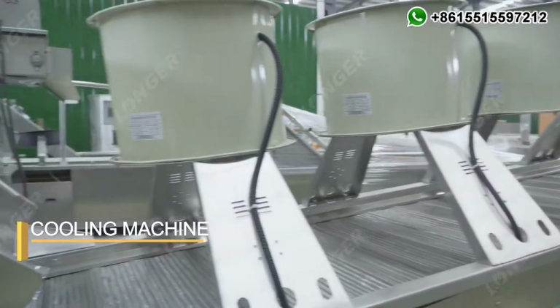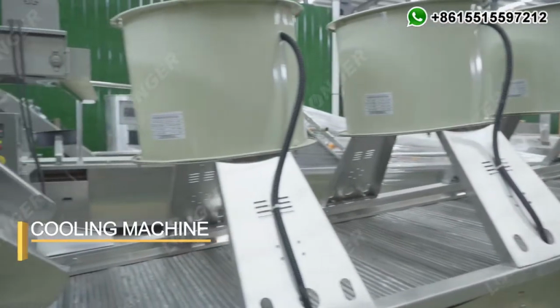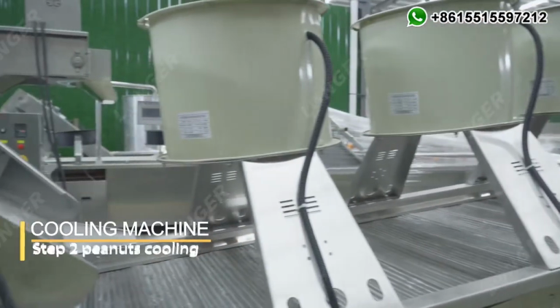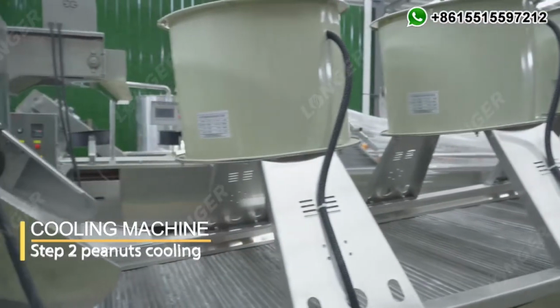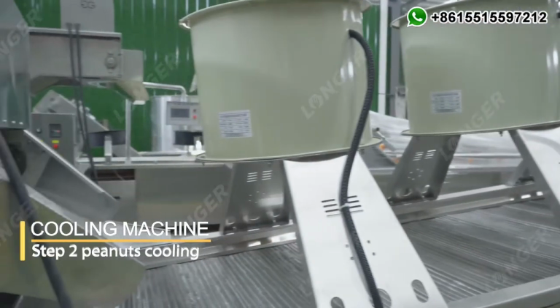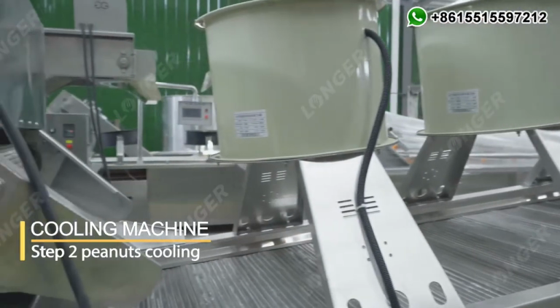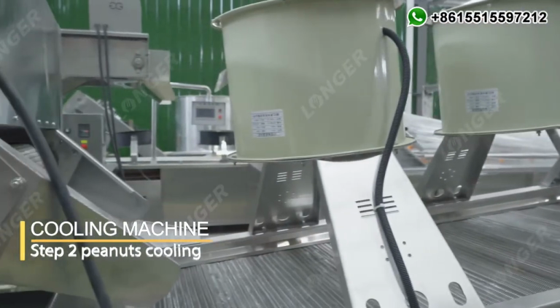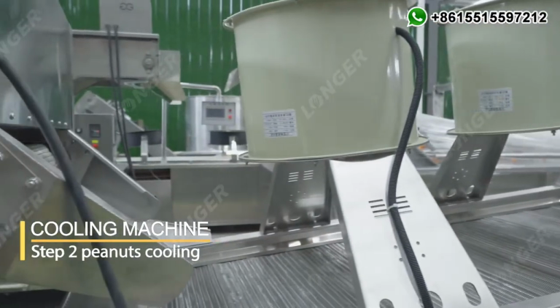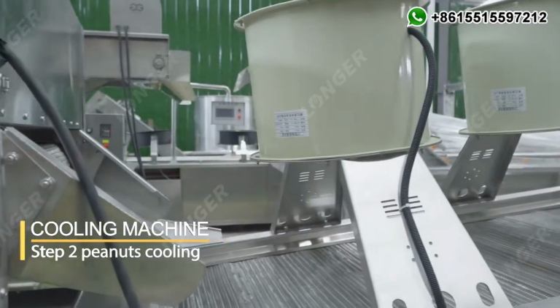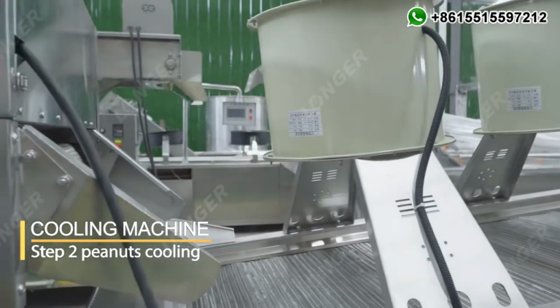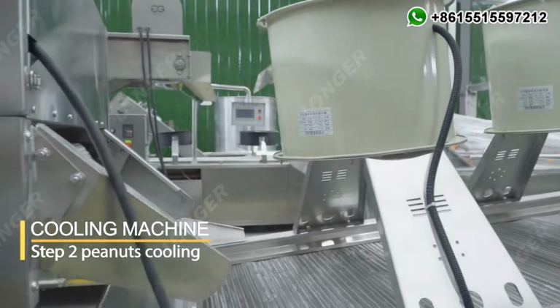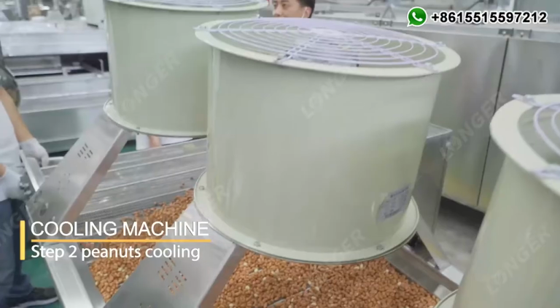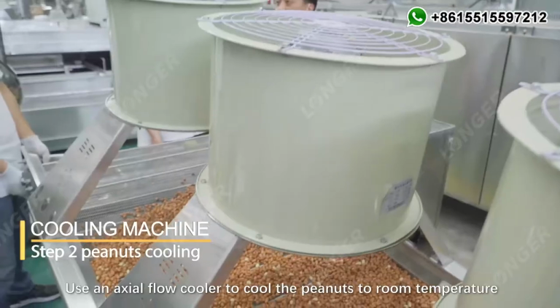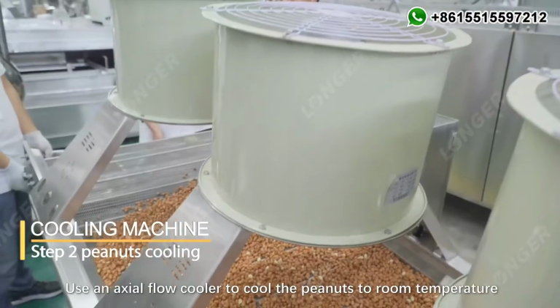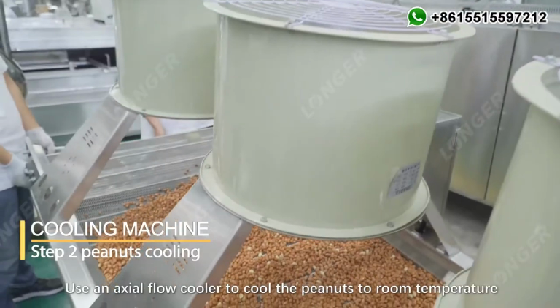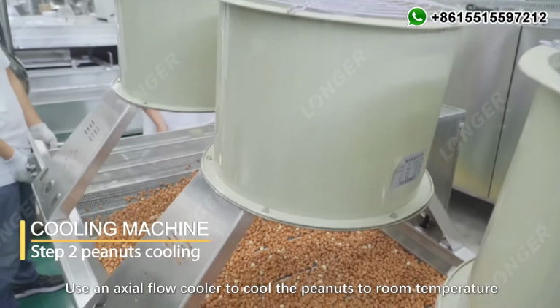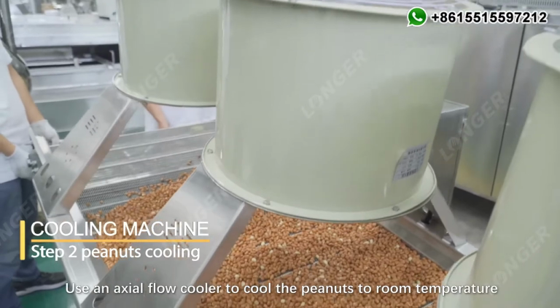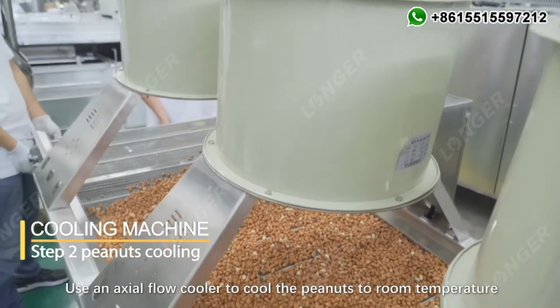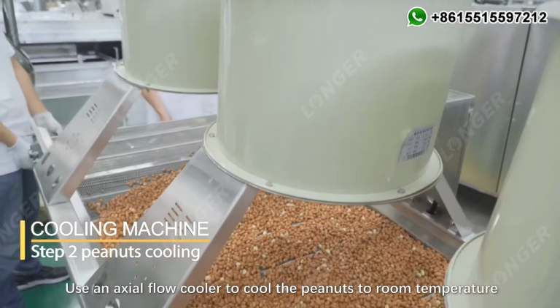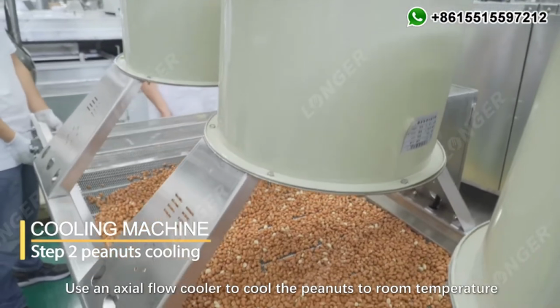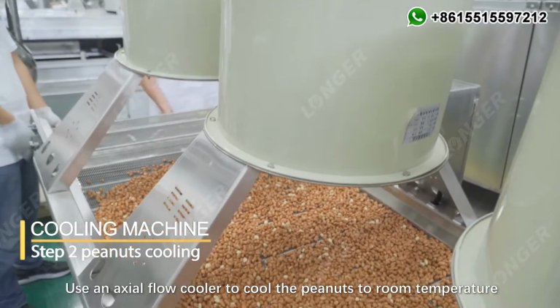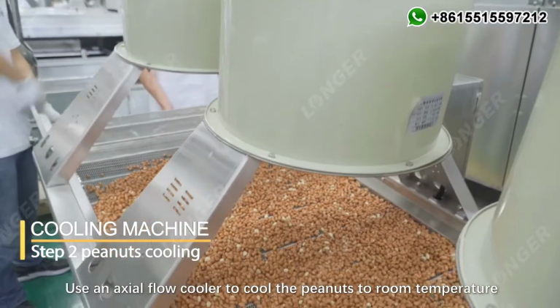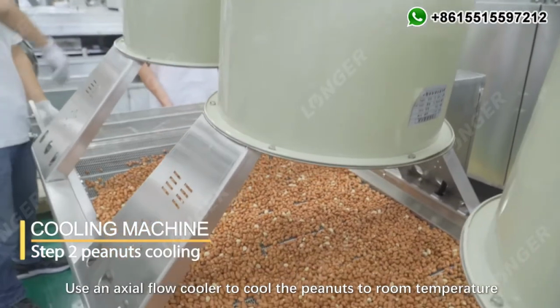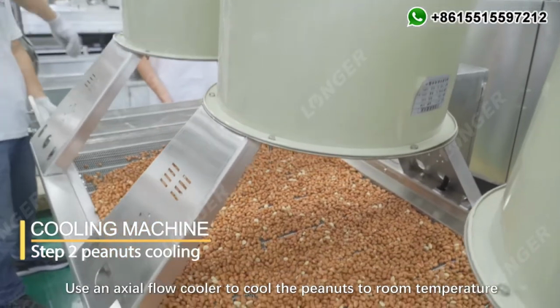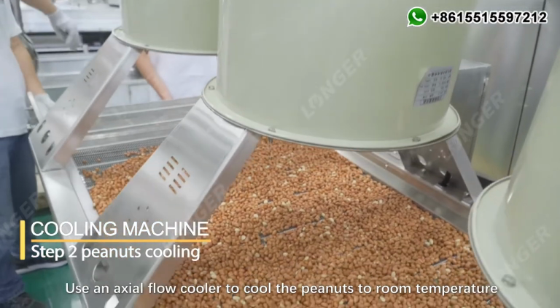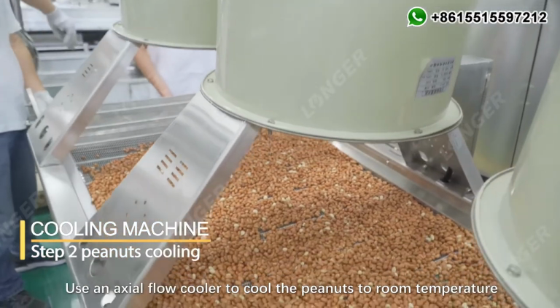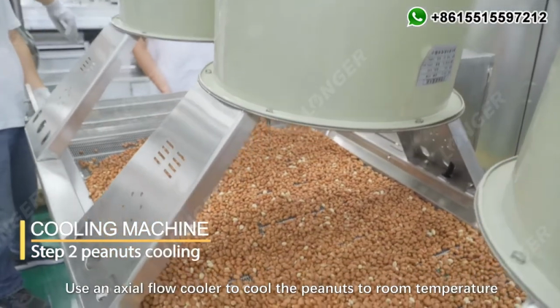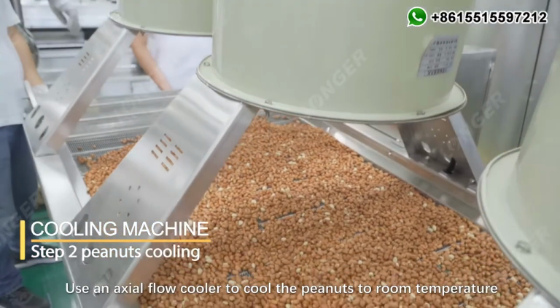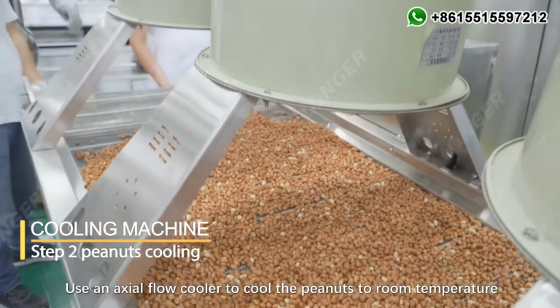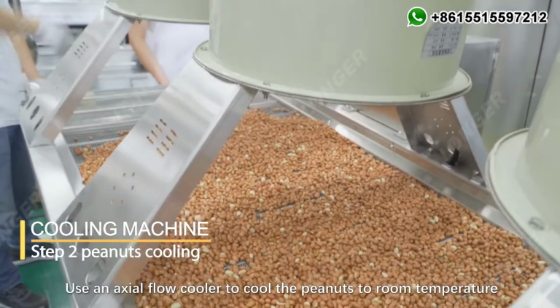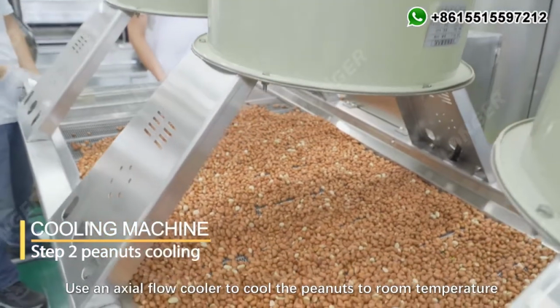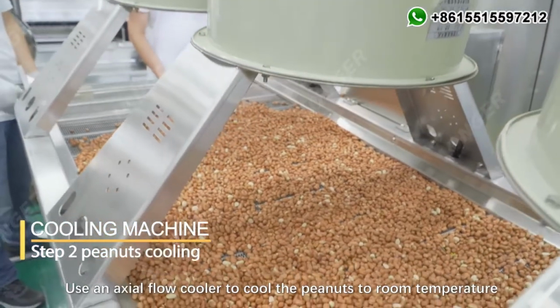Step 2: Peanuts Cooling. Use an axial flow cooler to cool the peanuts to room temperature.